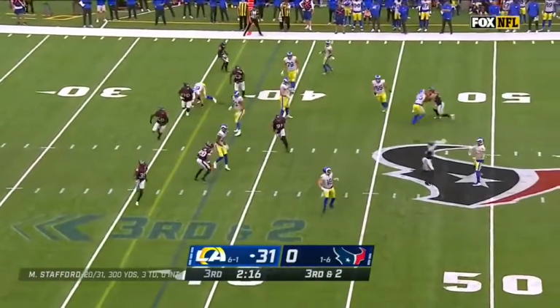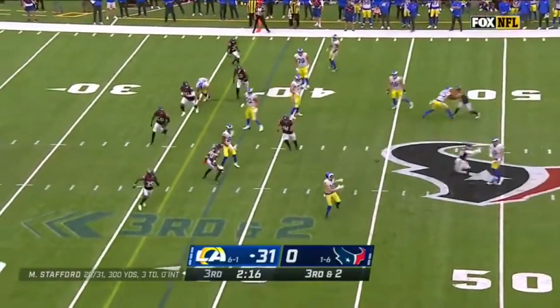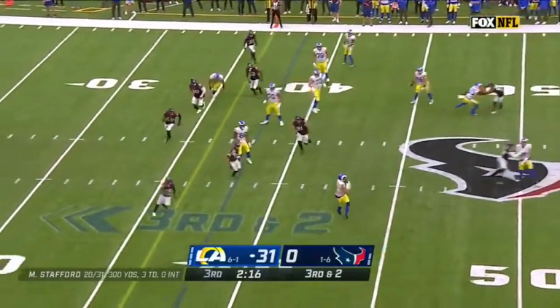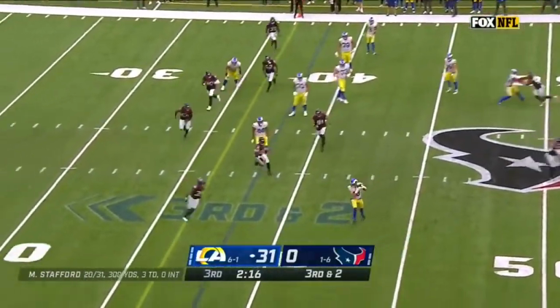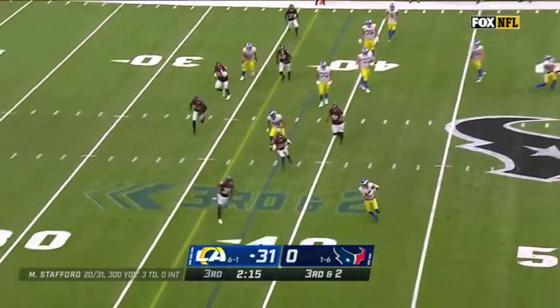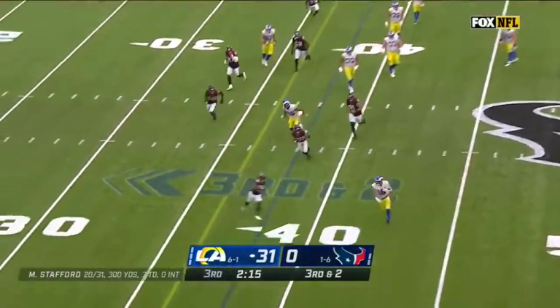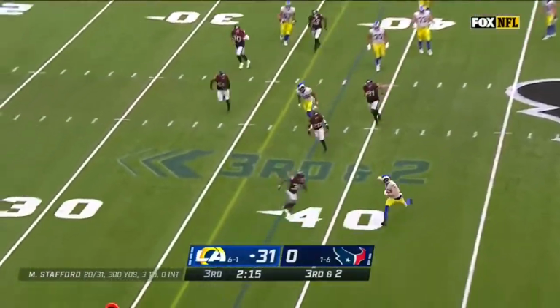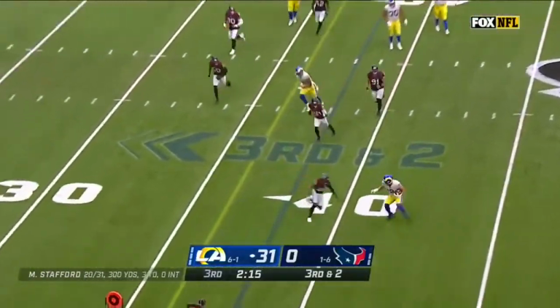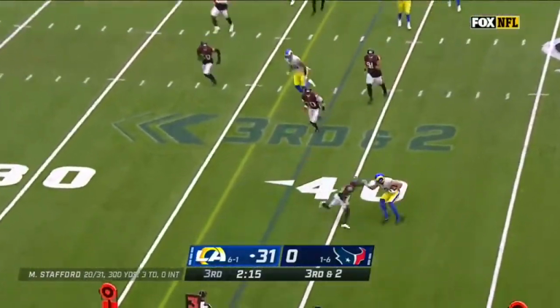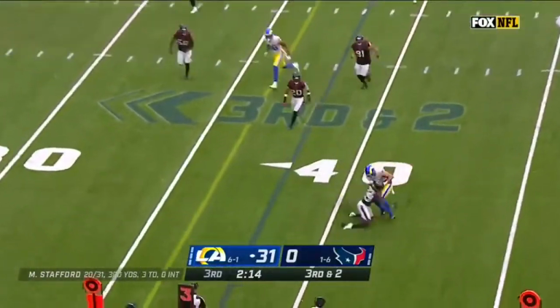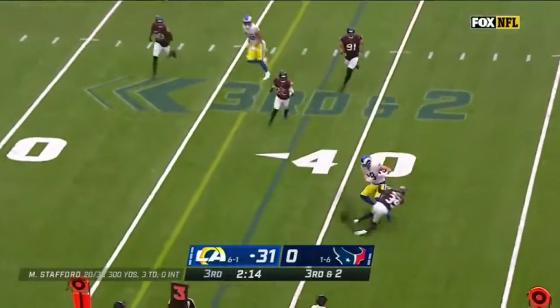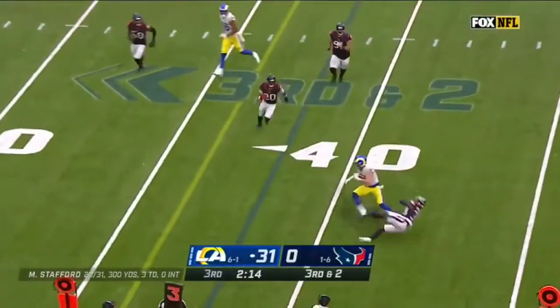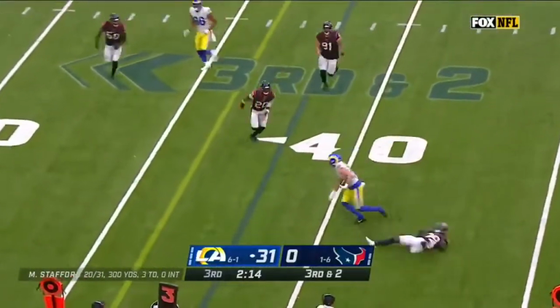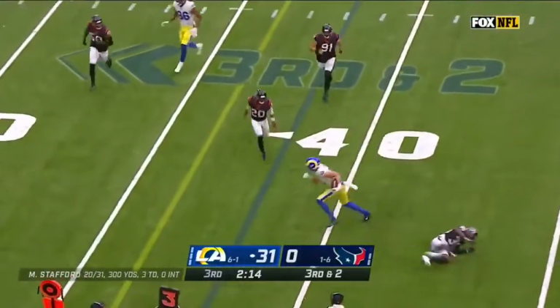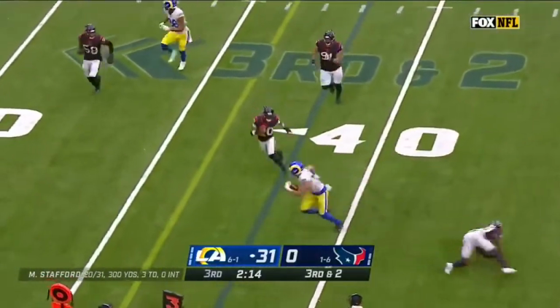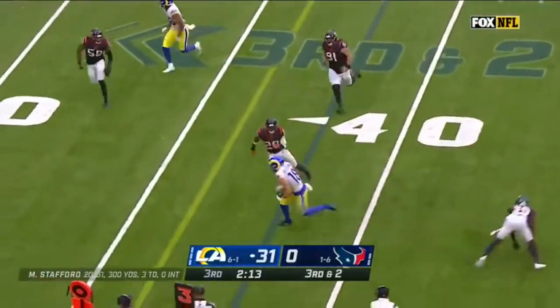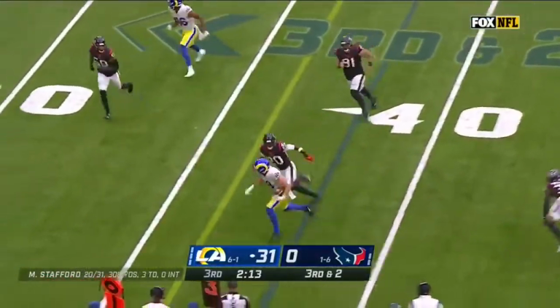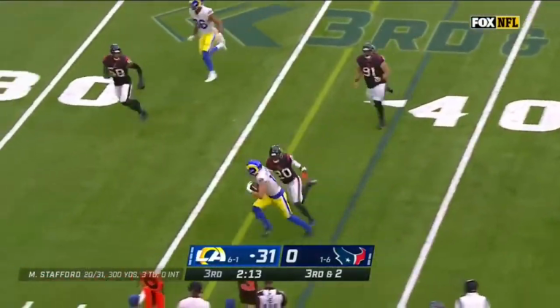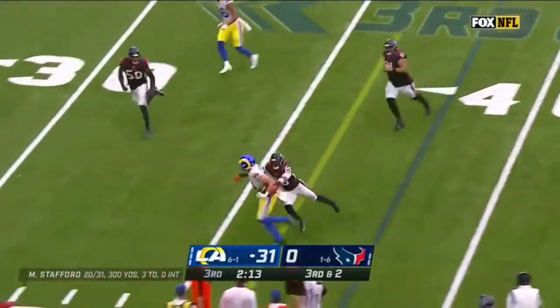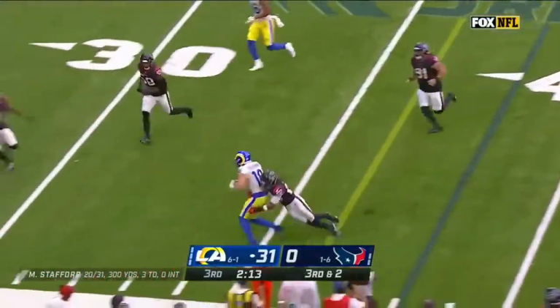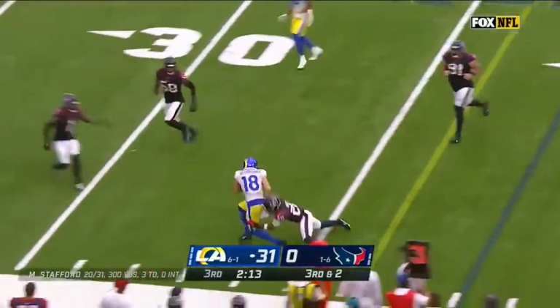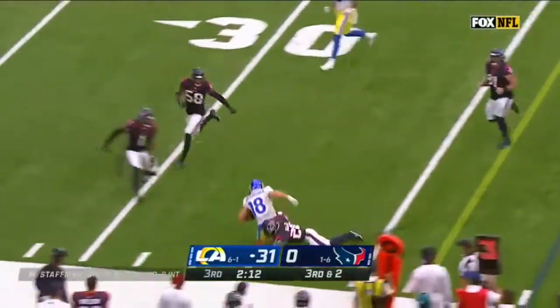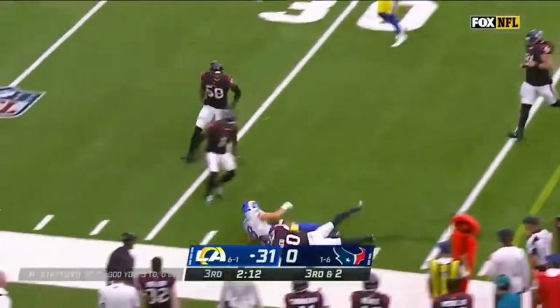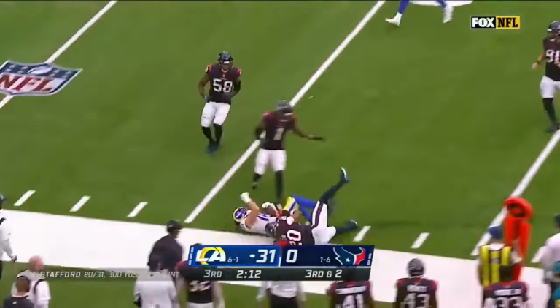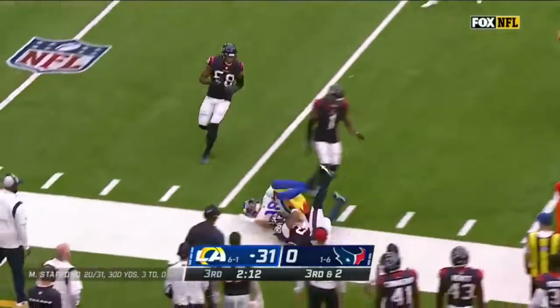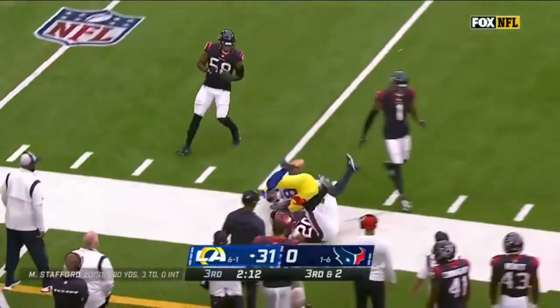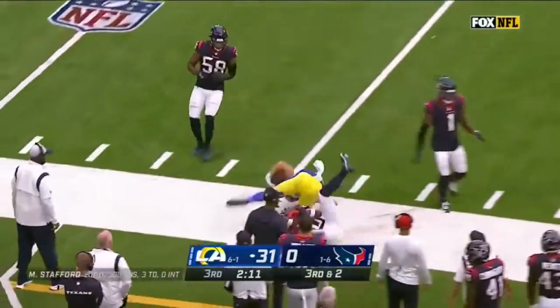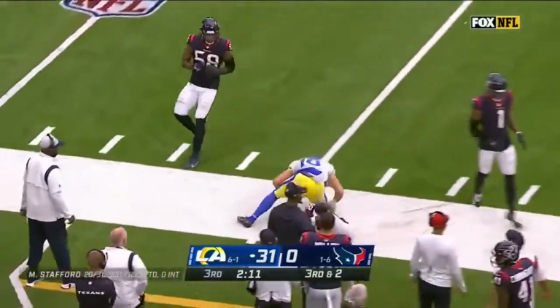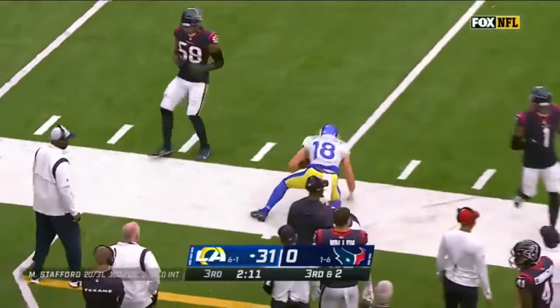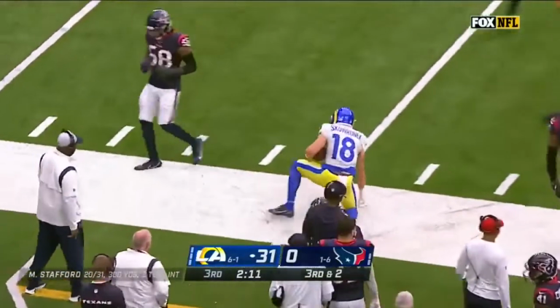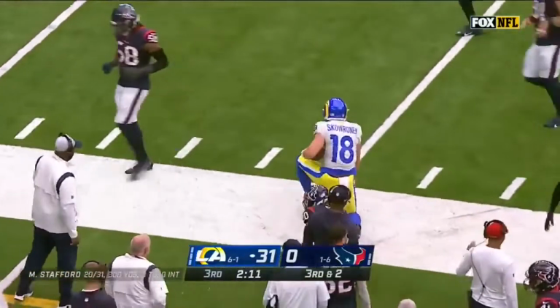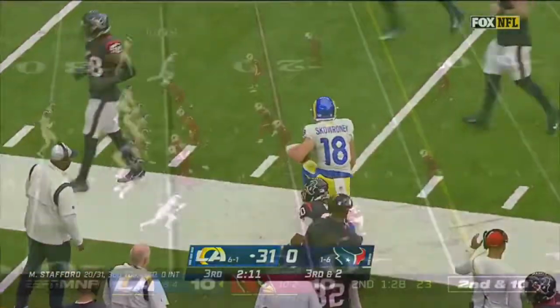Stafford flips, catch, breaks a tackle. Steranek gets the first down.